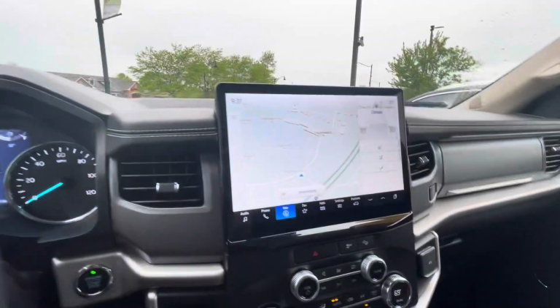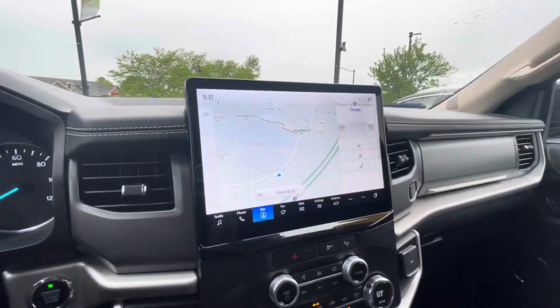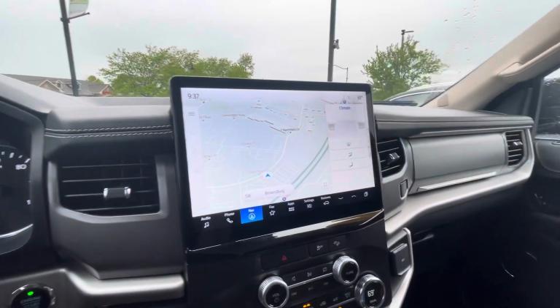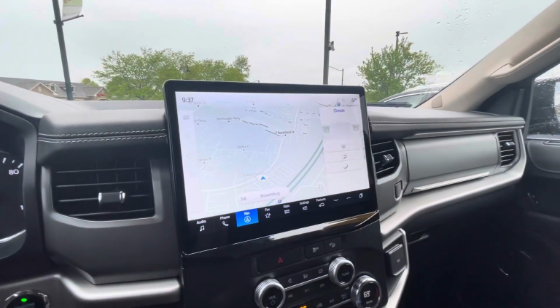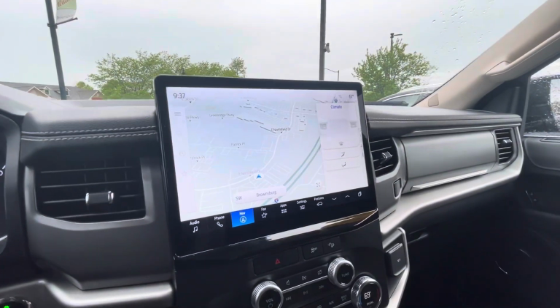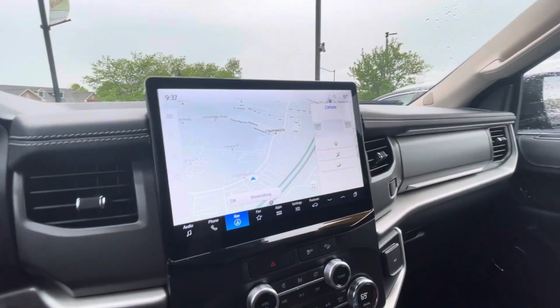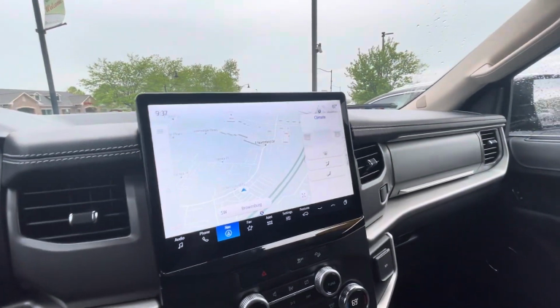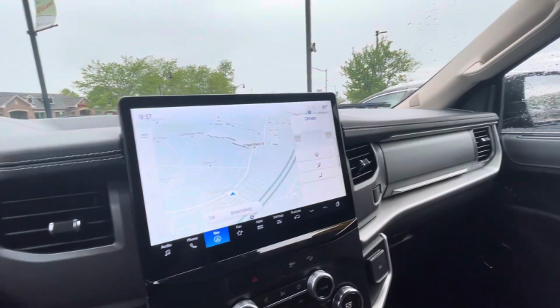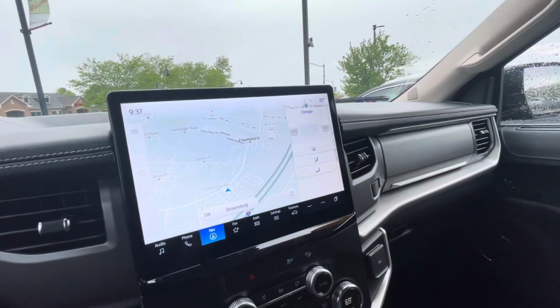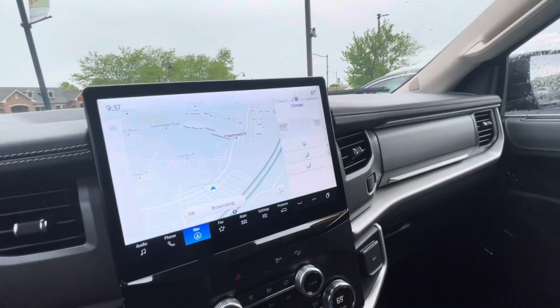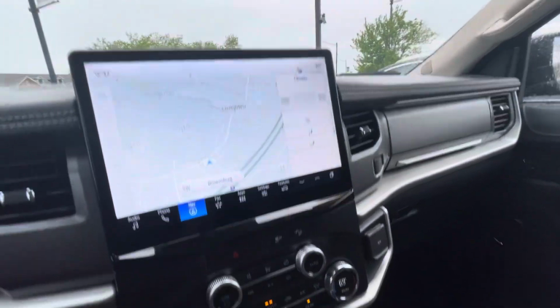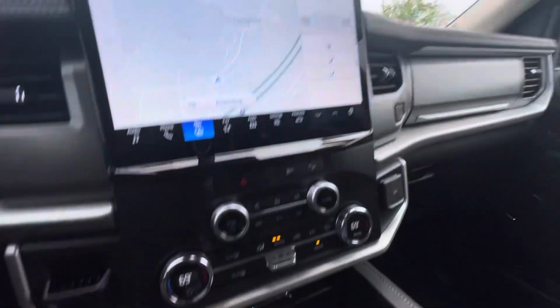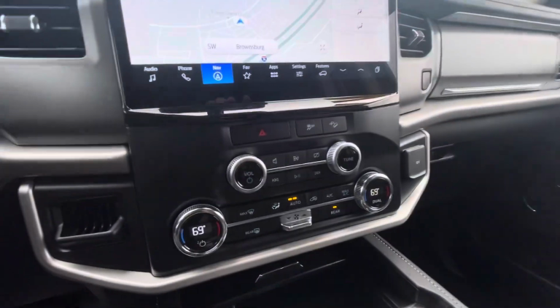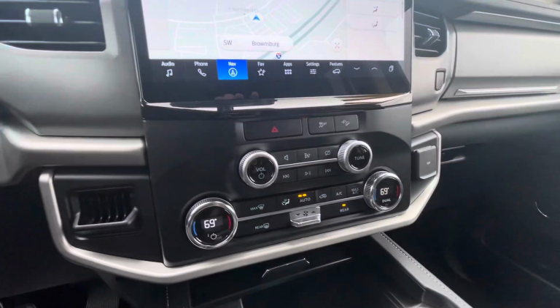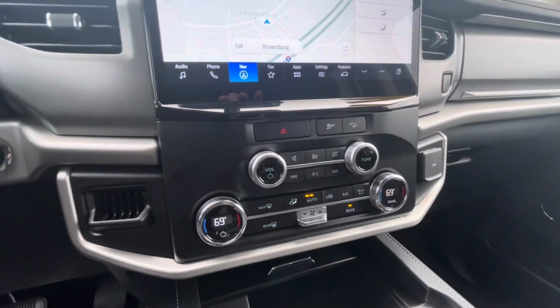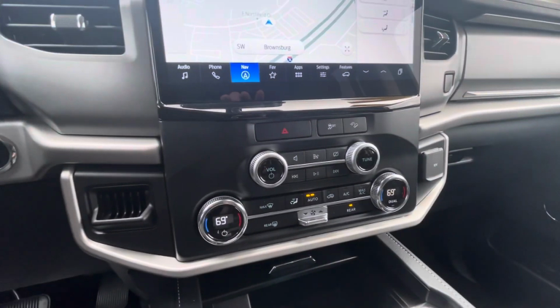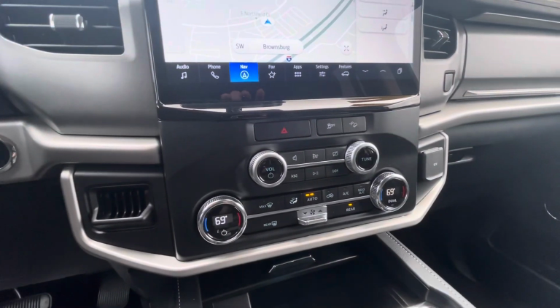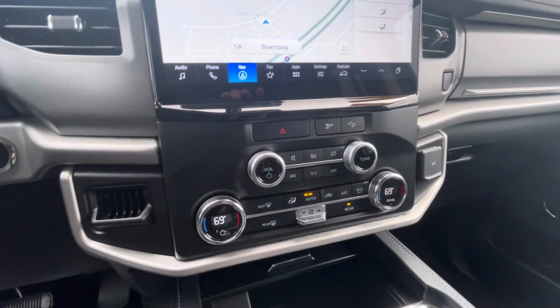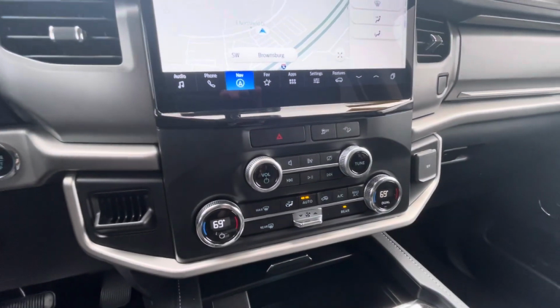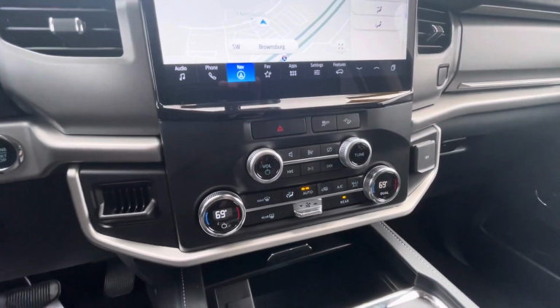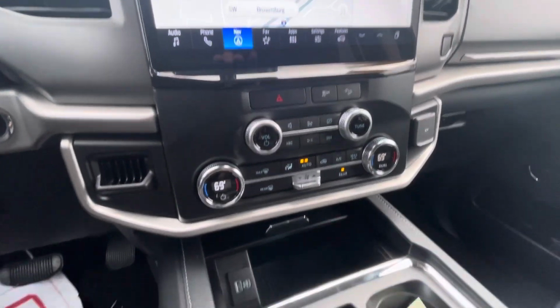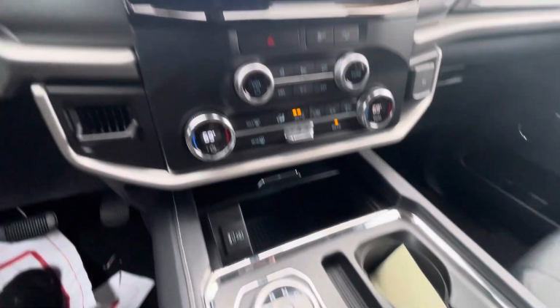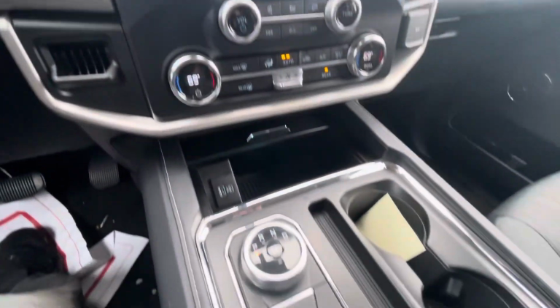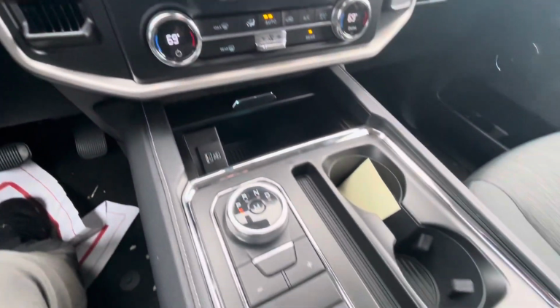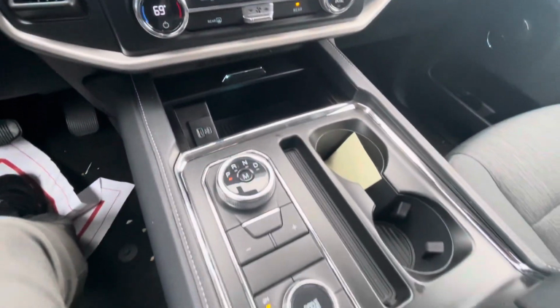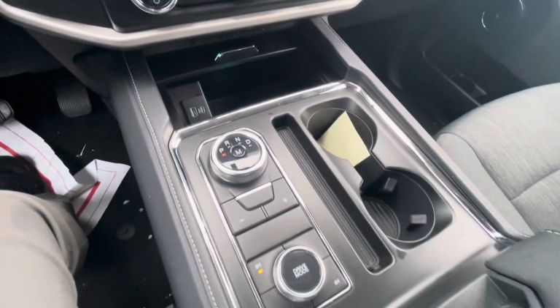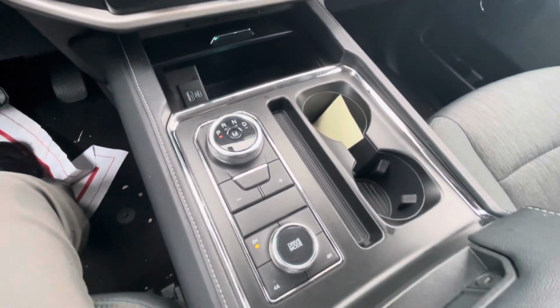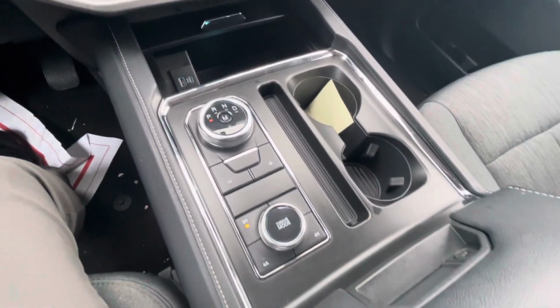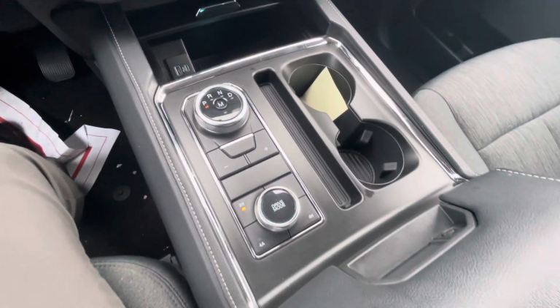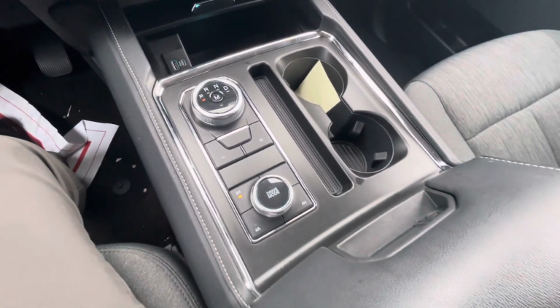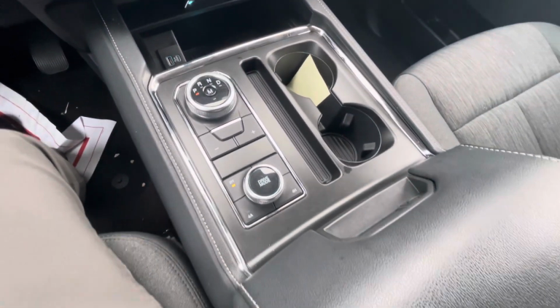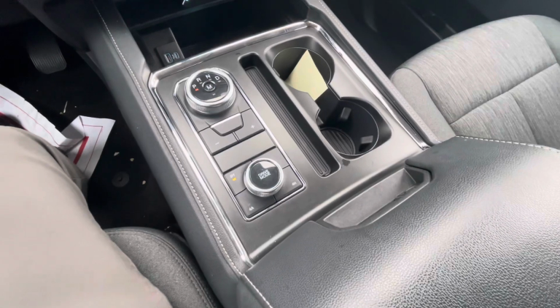Ability to connect to your phone, navigation, dual climate control. Just a look at the drive area and drive modes.